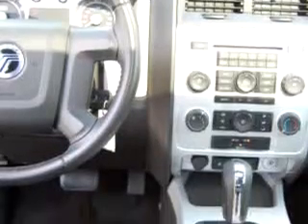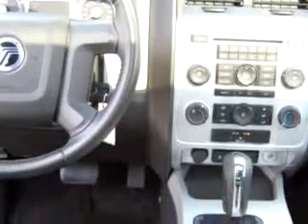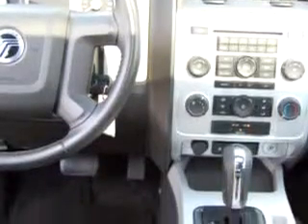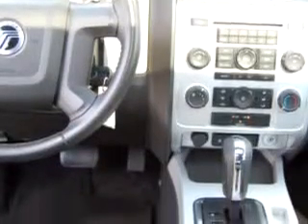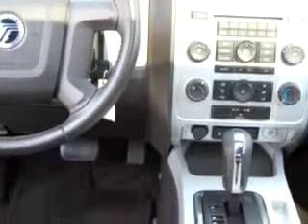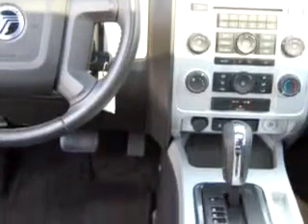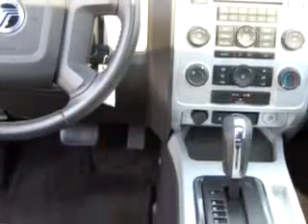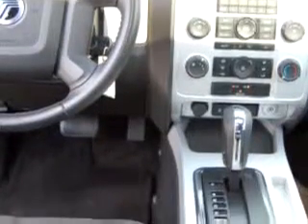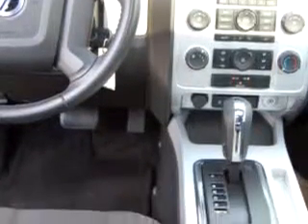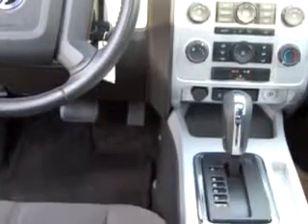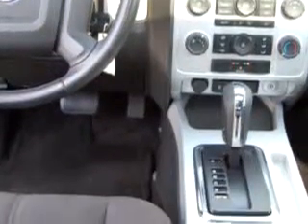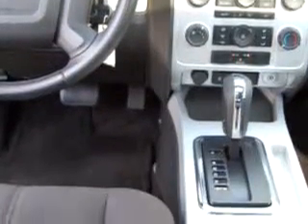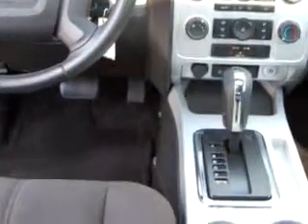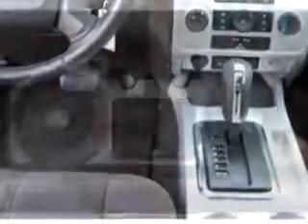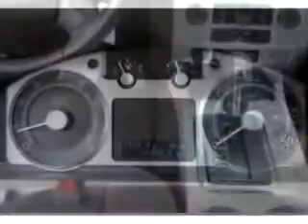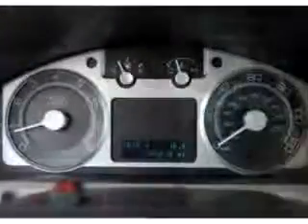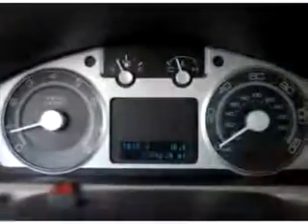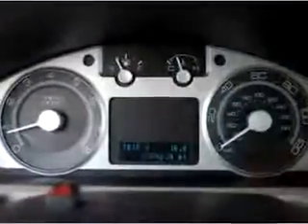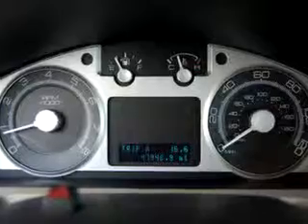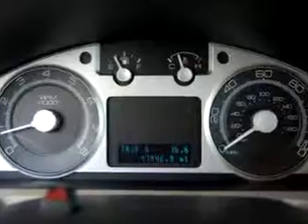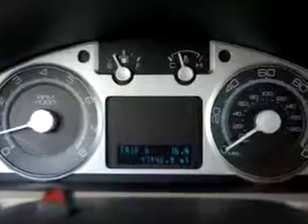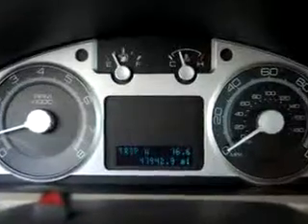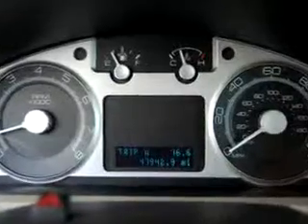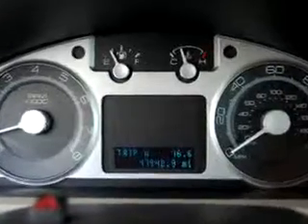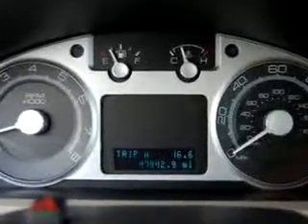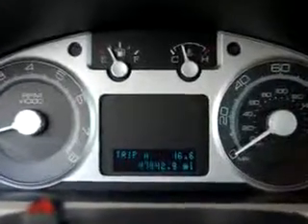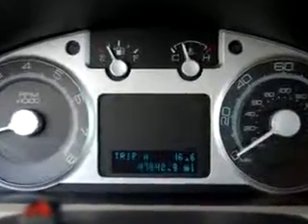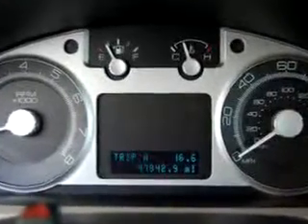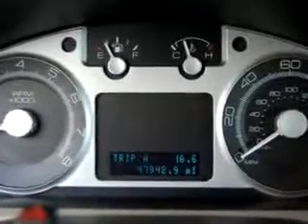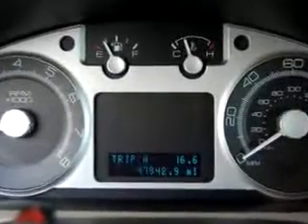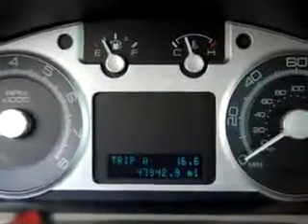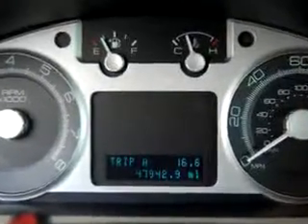Enjoy the drive and have peace of mind in this 08 Mercury Mariner. See us at Boulevard Ford Lincoln Mercury today.